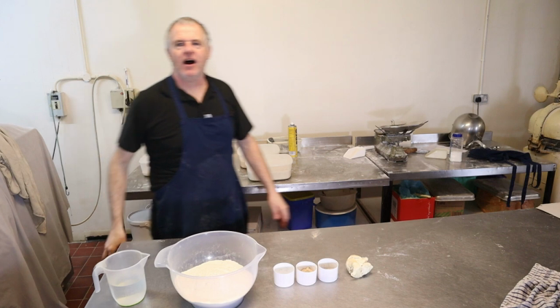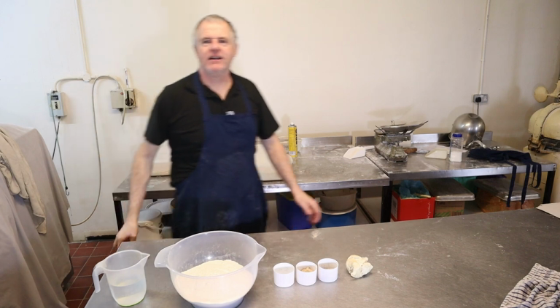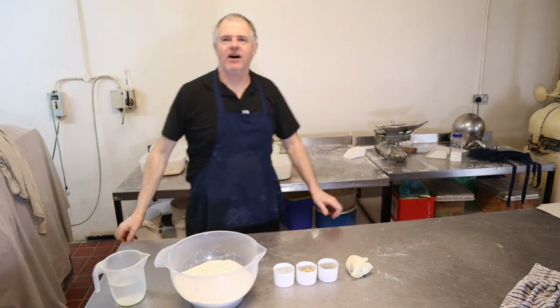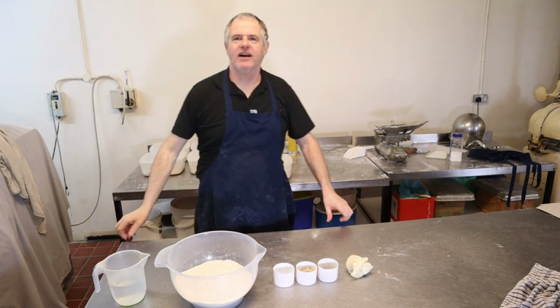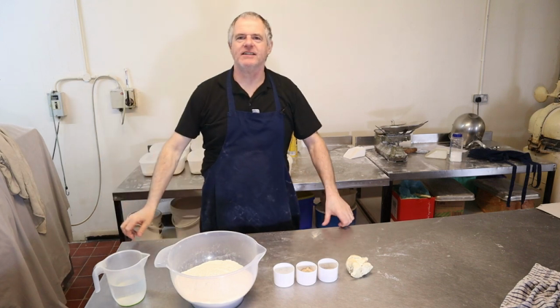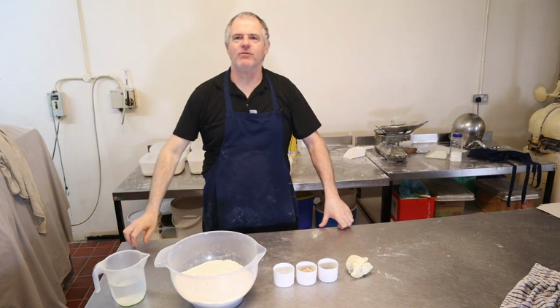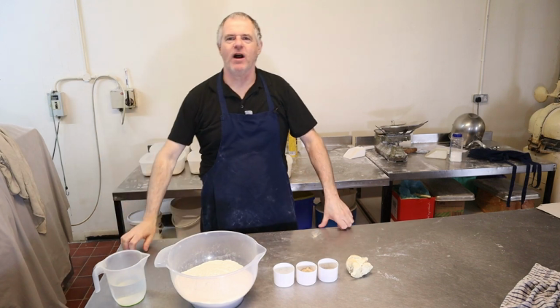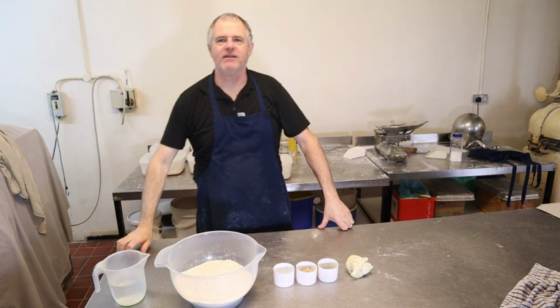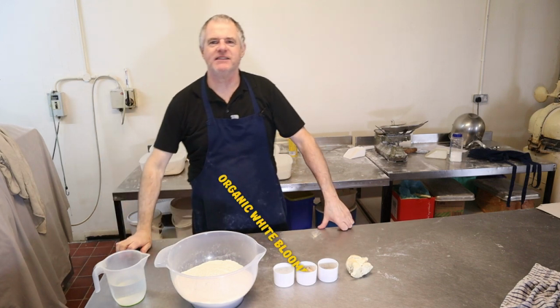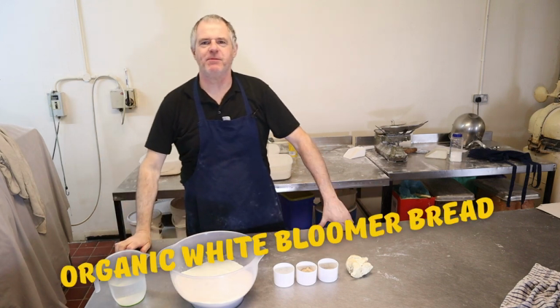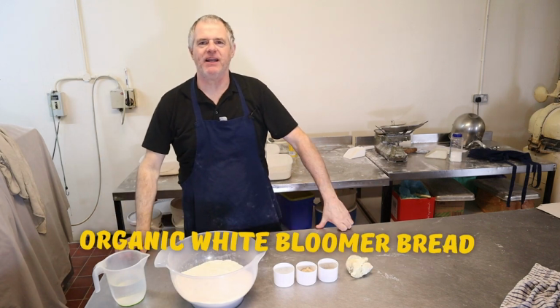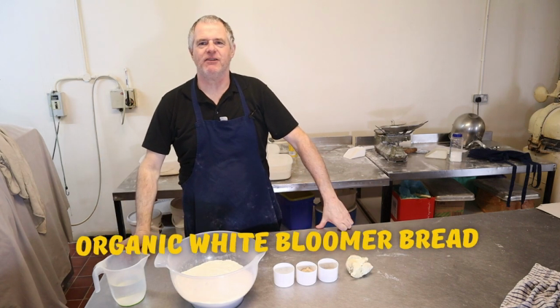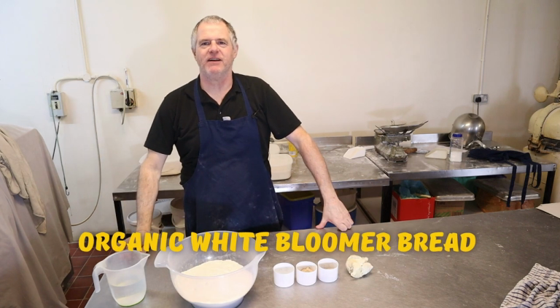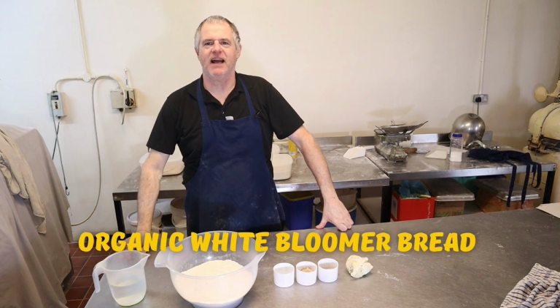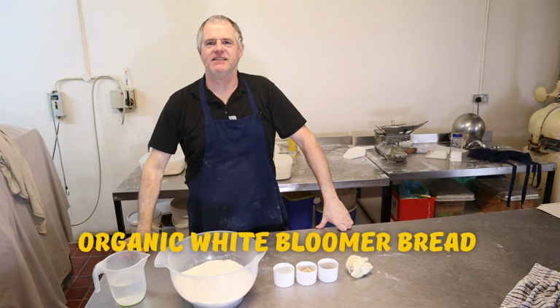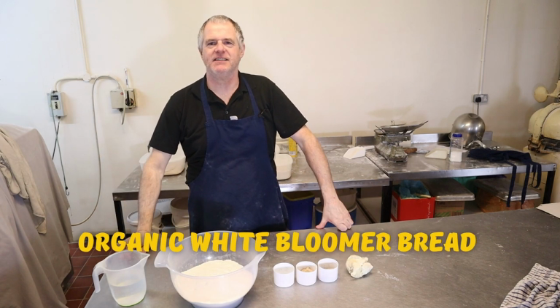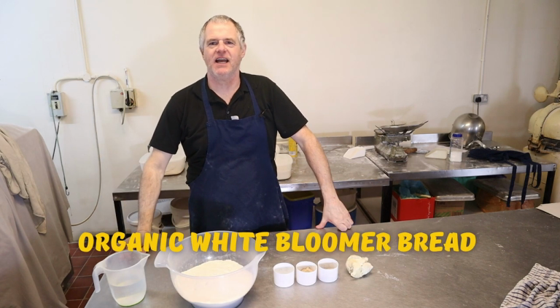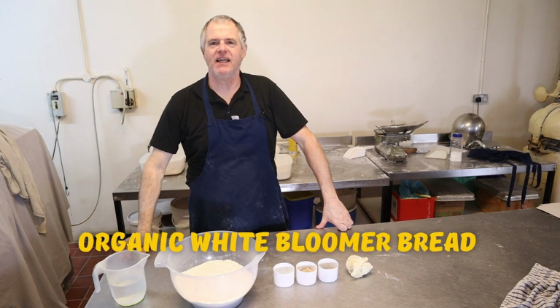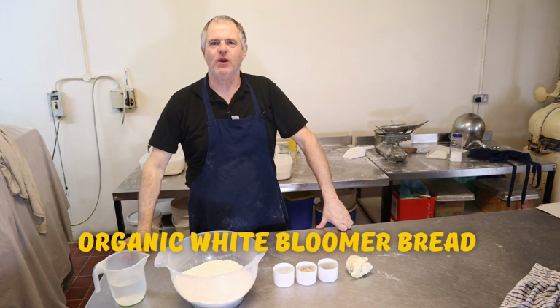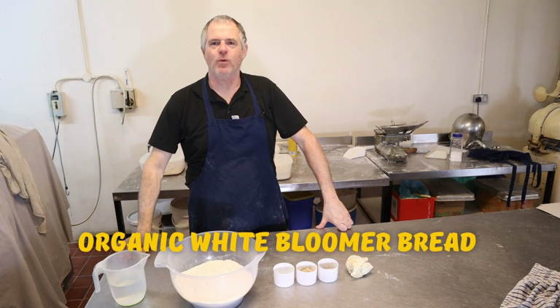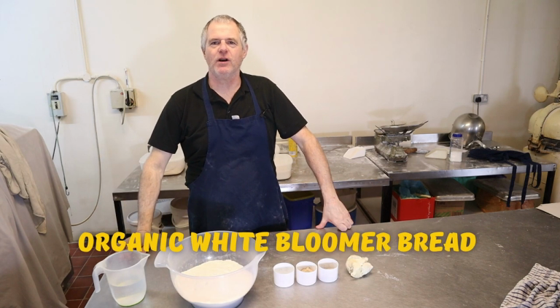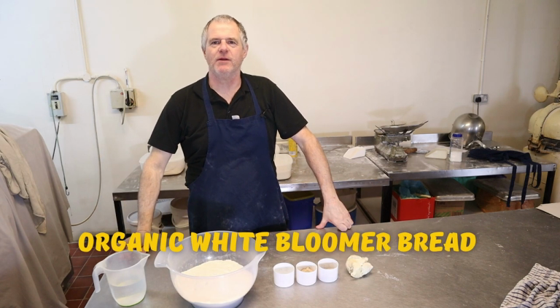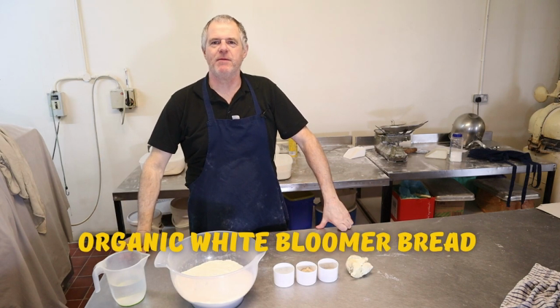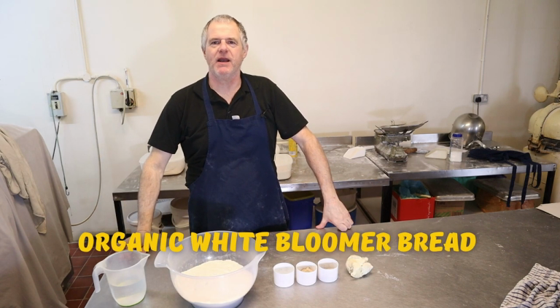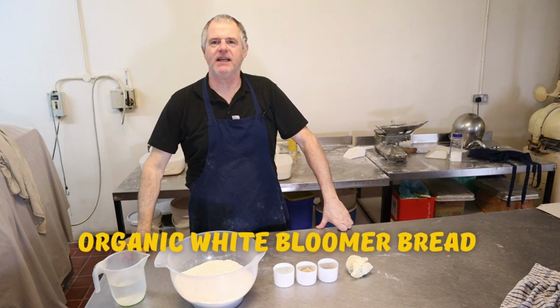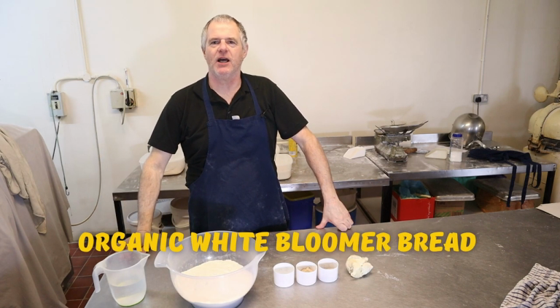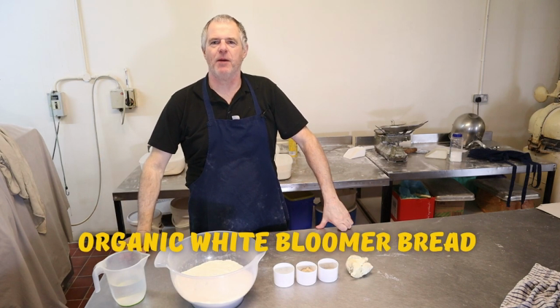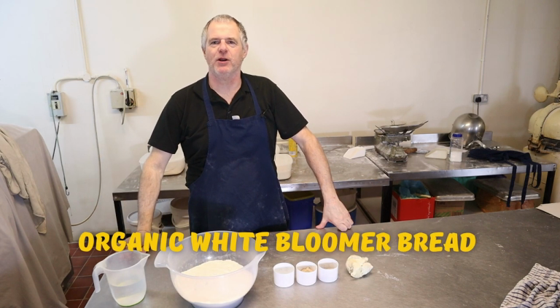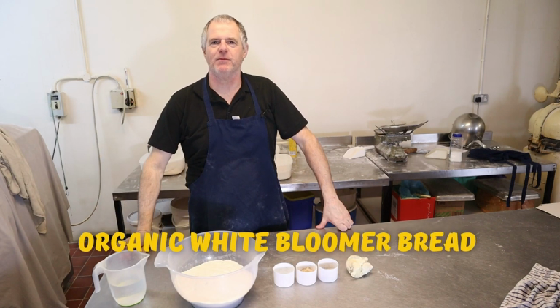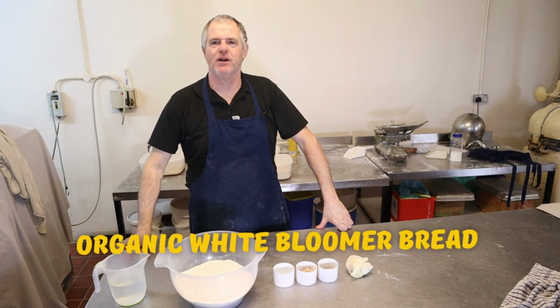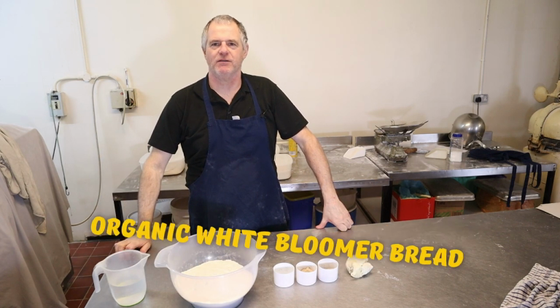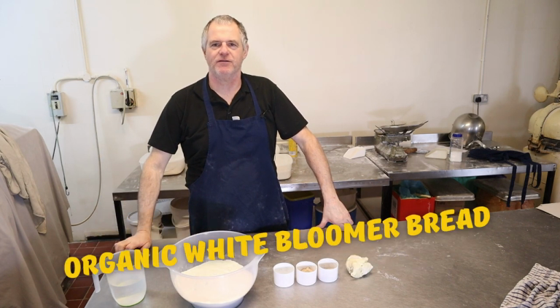Hi guys and welcome to the bakery. Today we're going to be making a bloomer loaf.